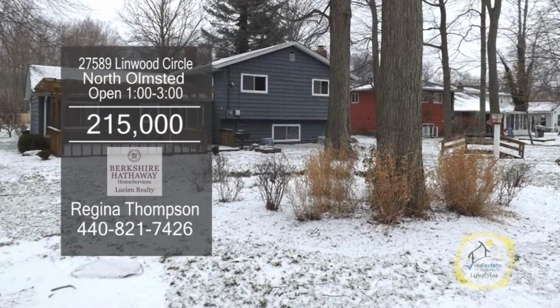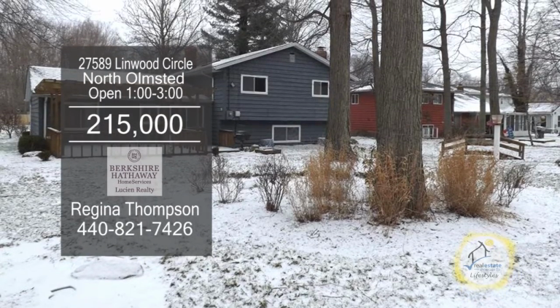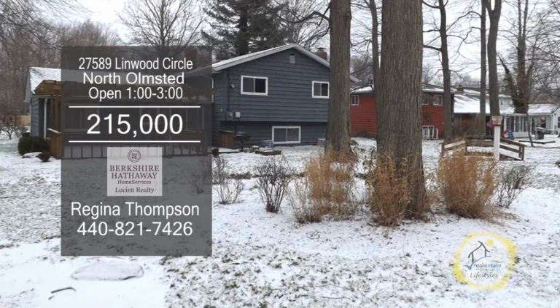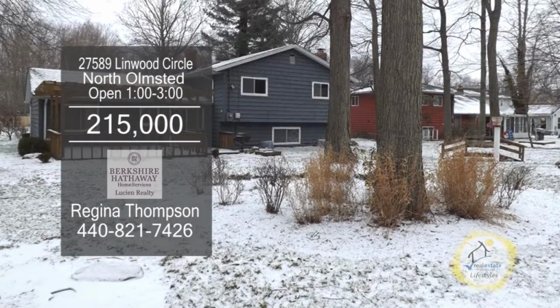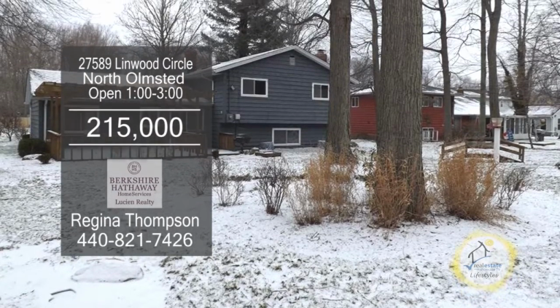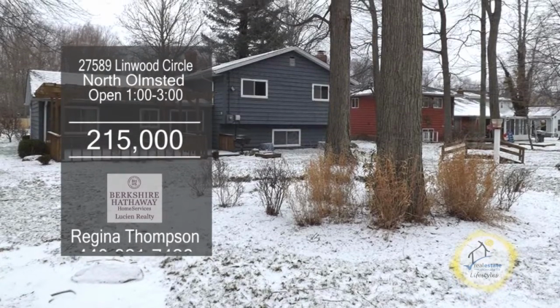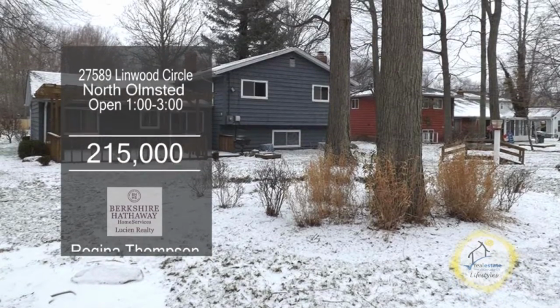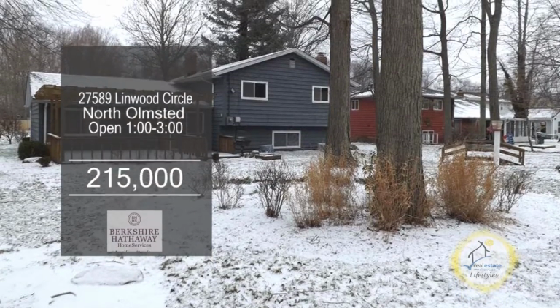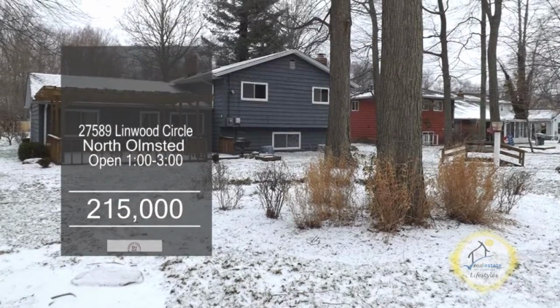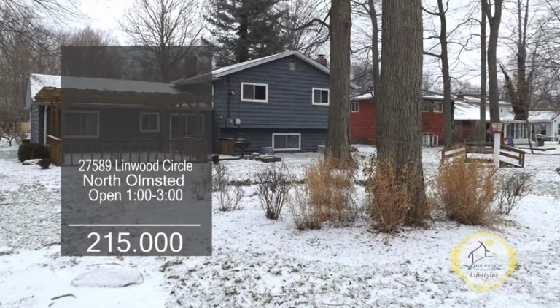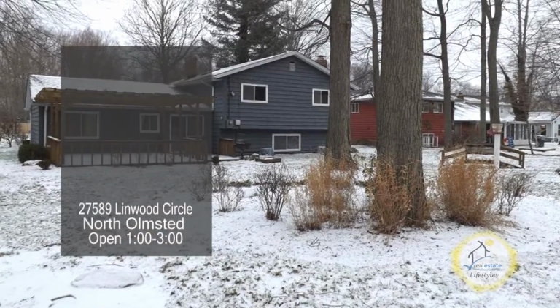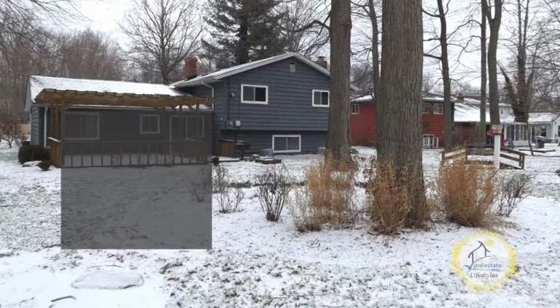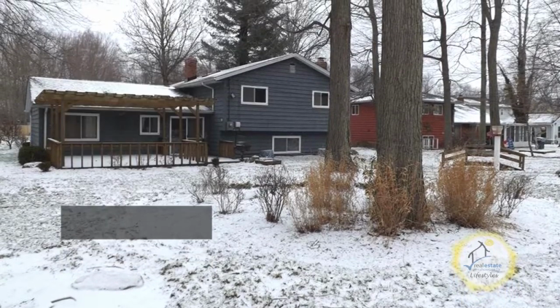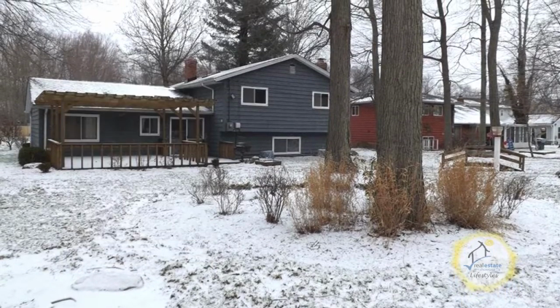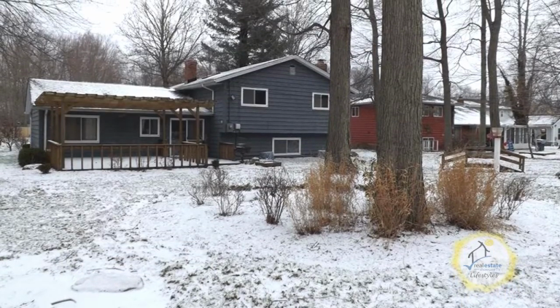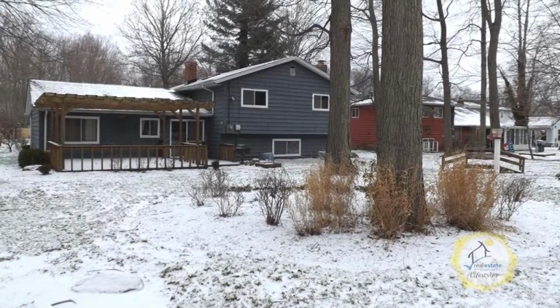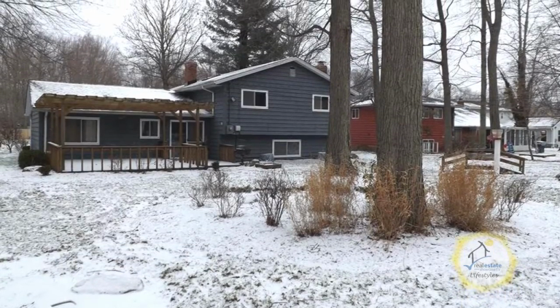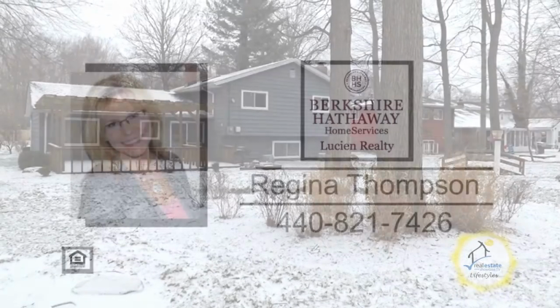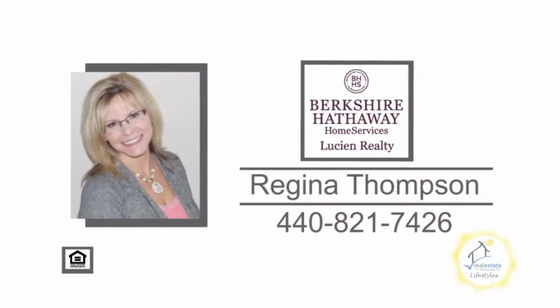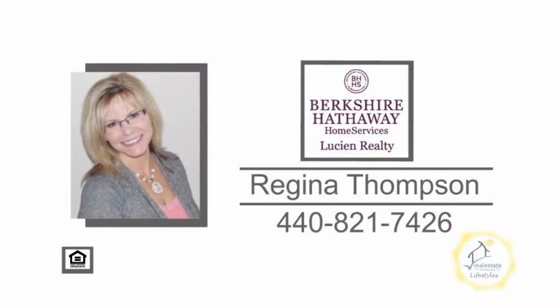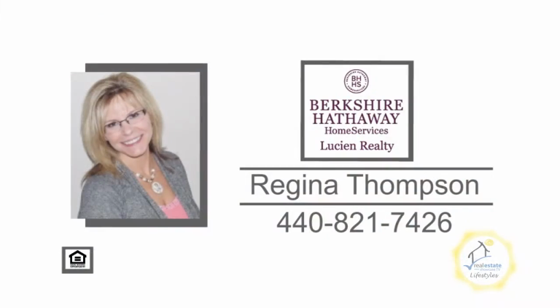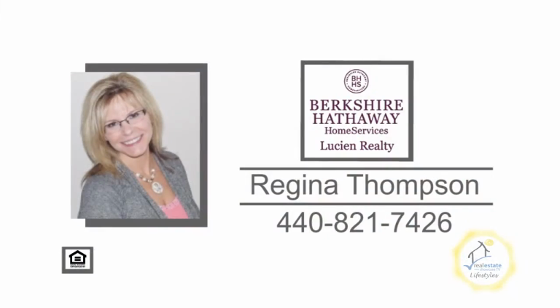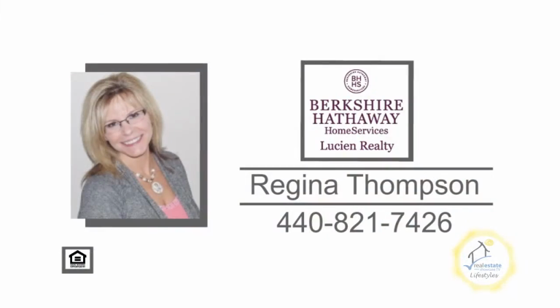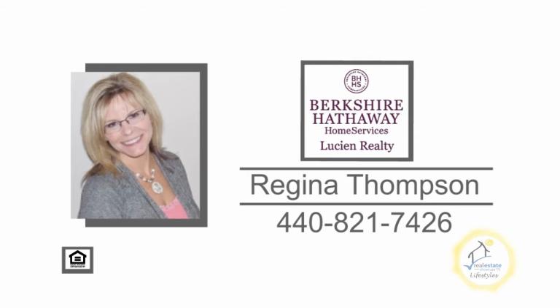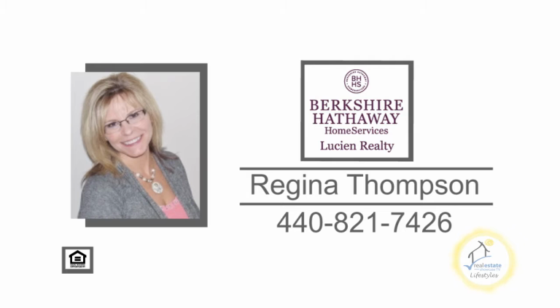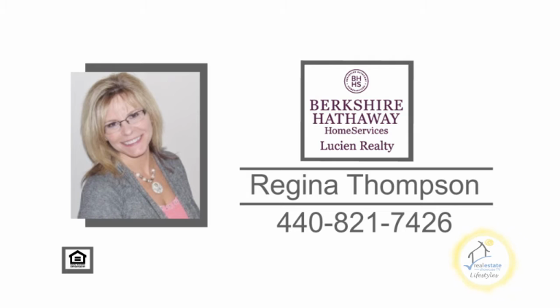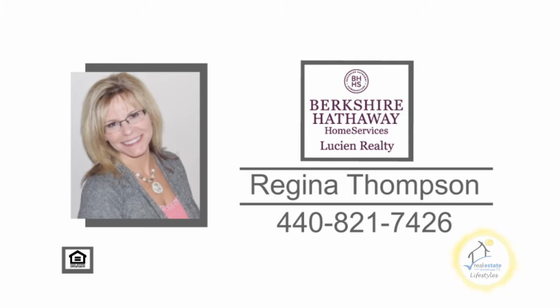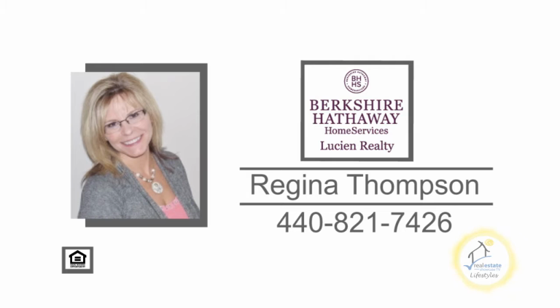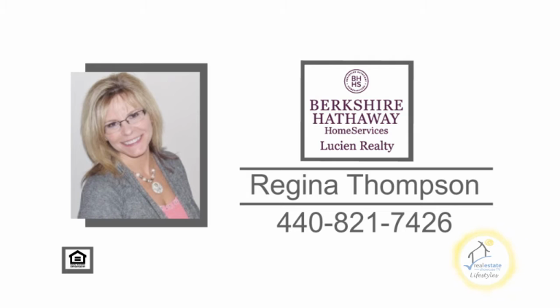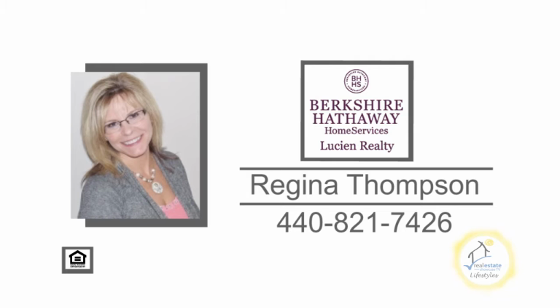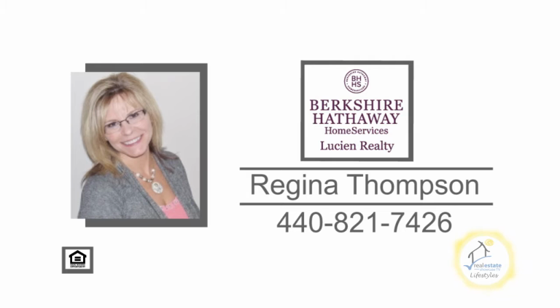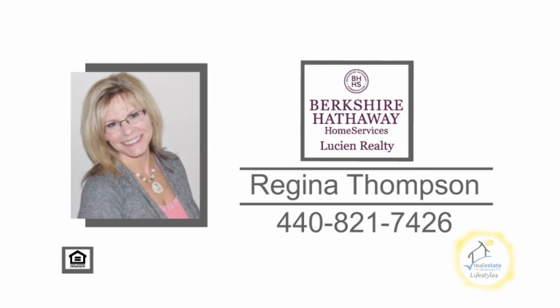Open today from 1 to 3 p.m. For more details, contact Regina Thompson.